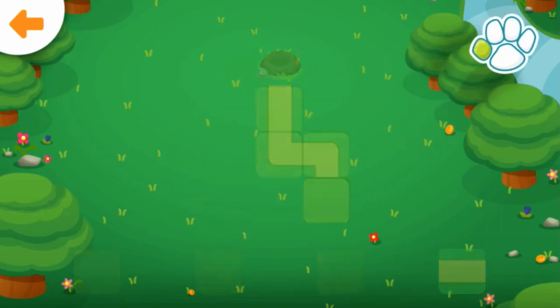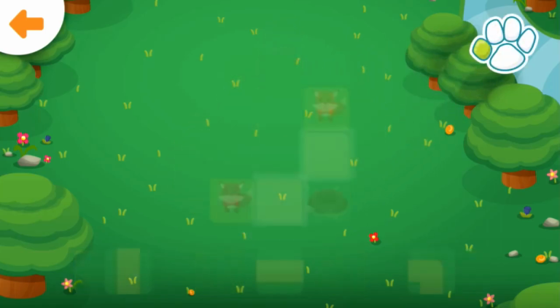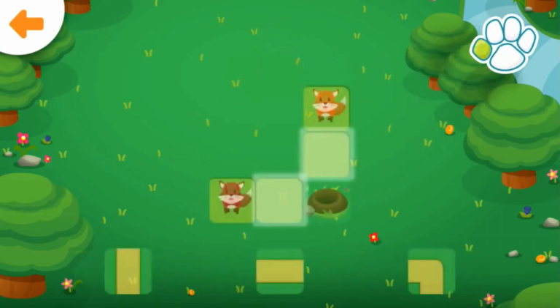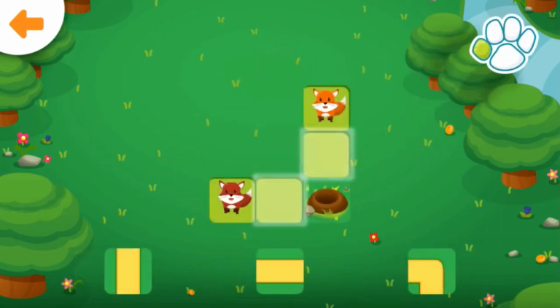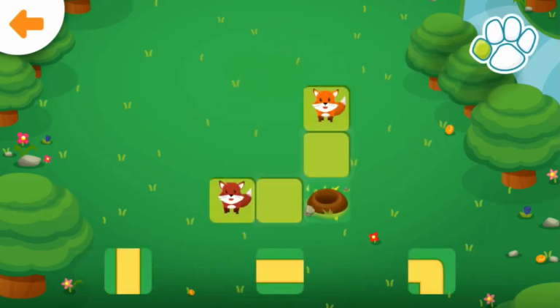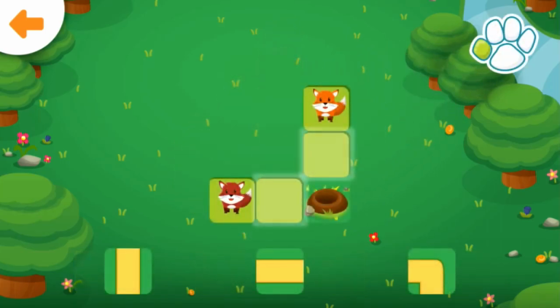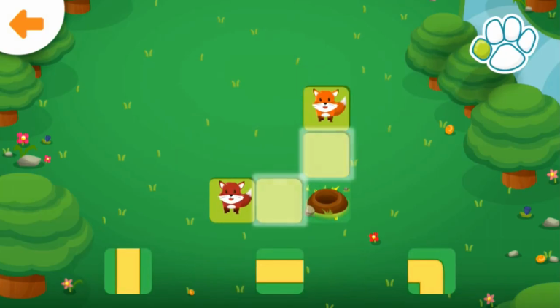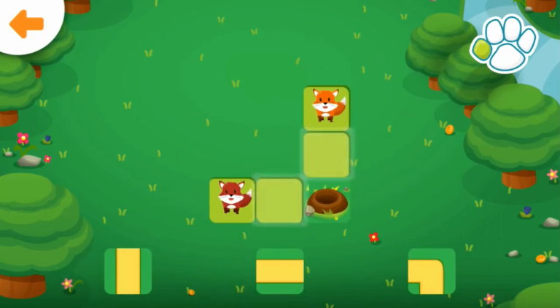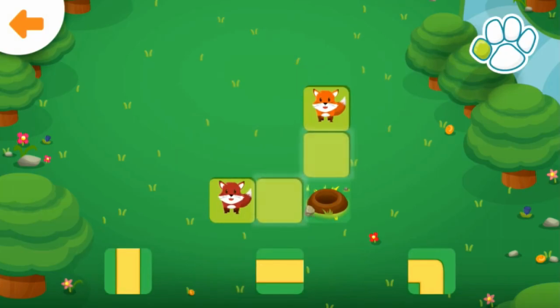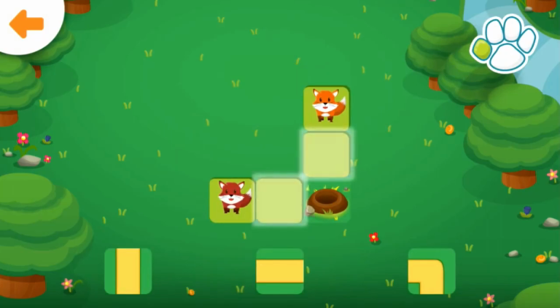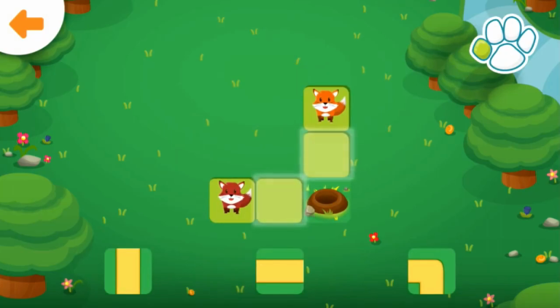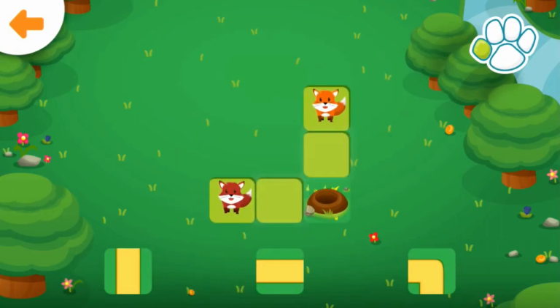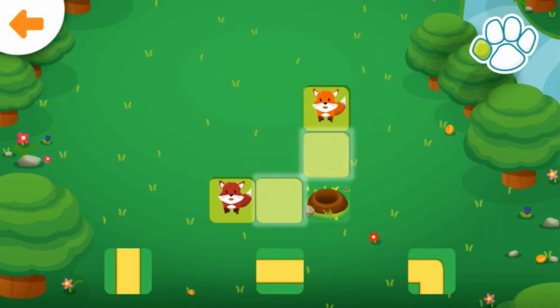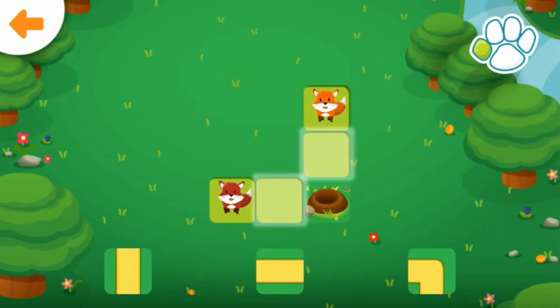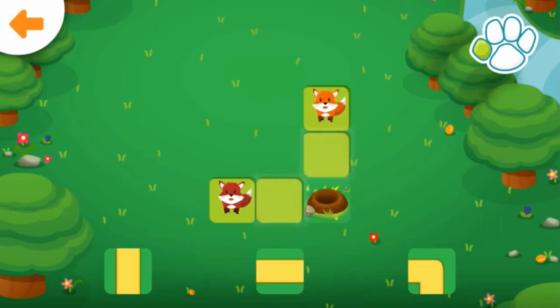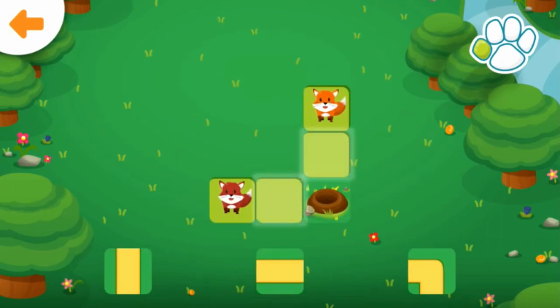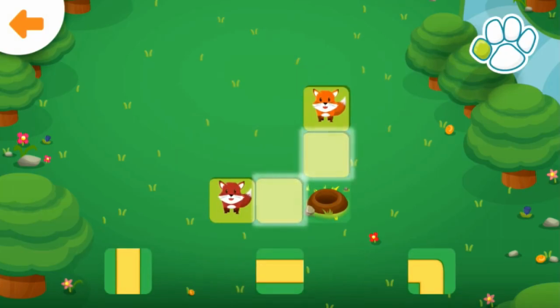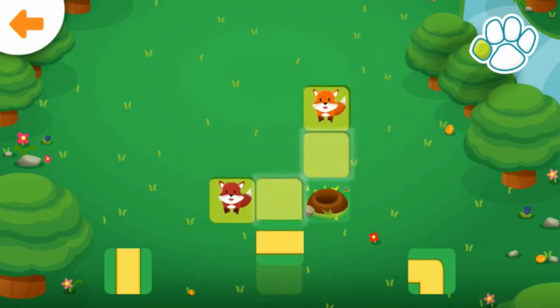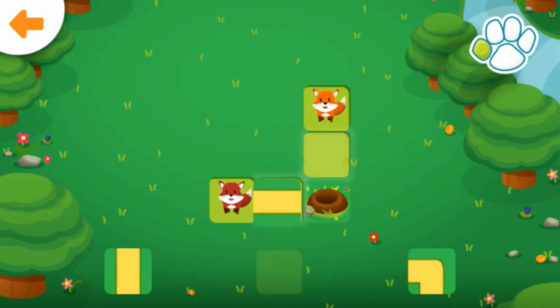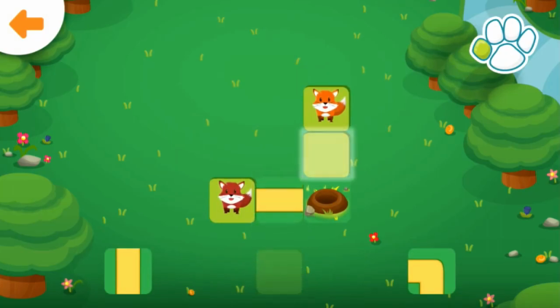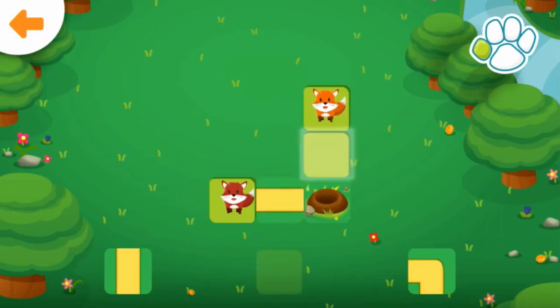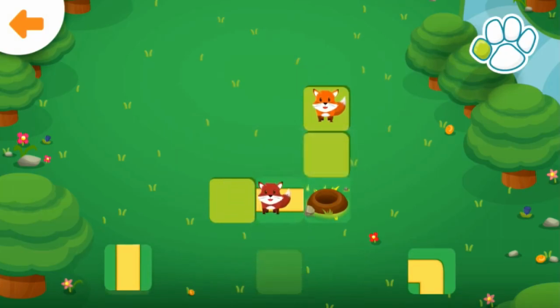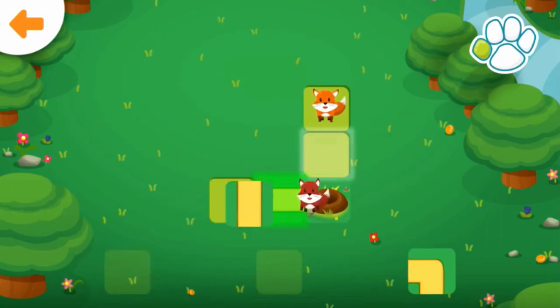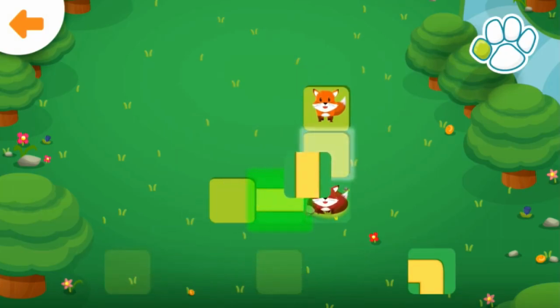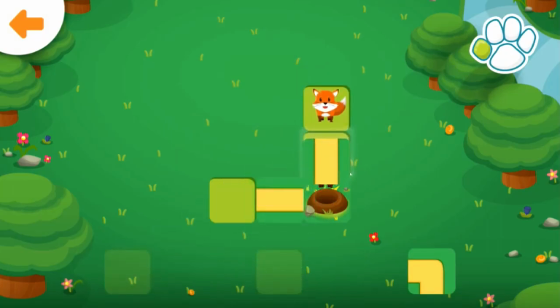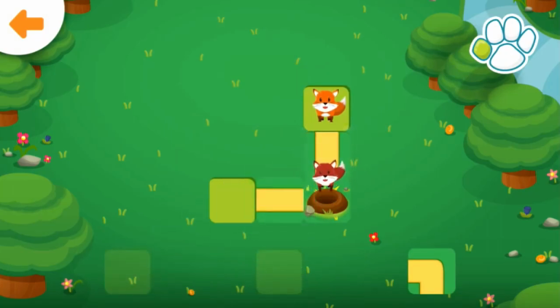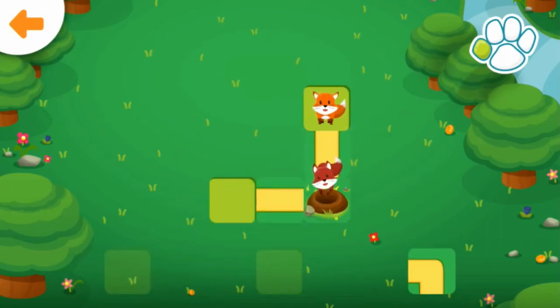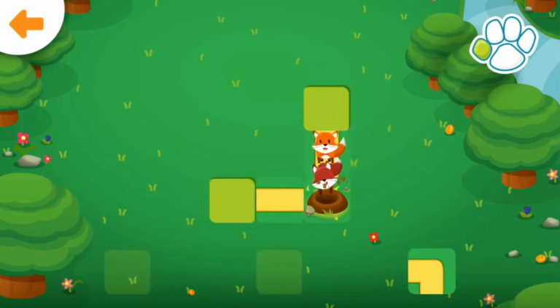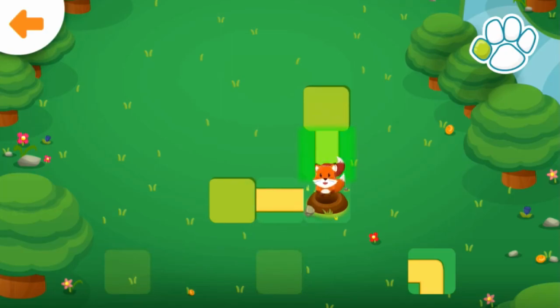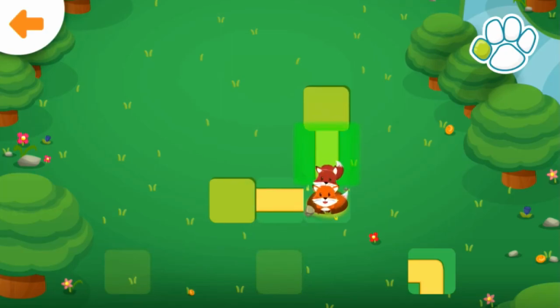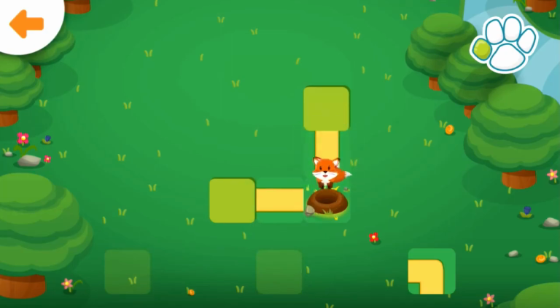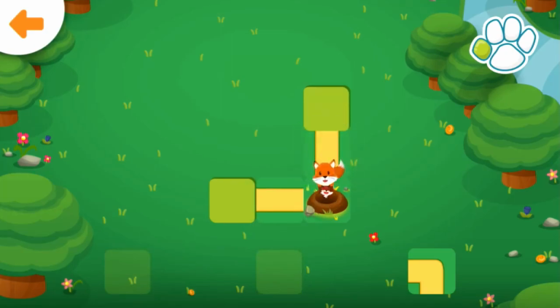Help the foxes get to the den. Drag the correct path to the glowing square. Well done!